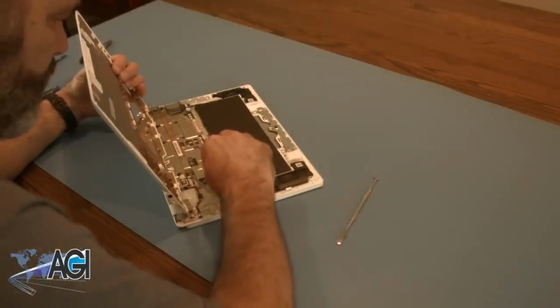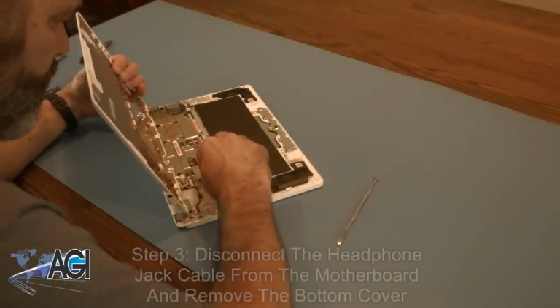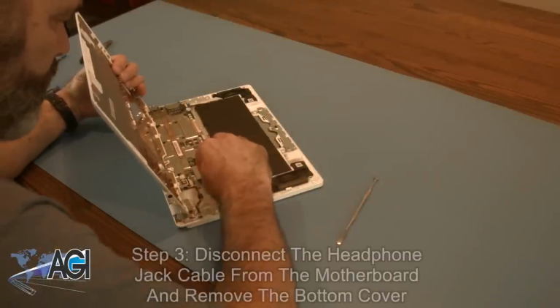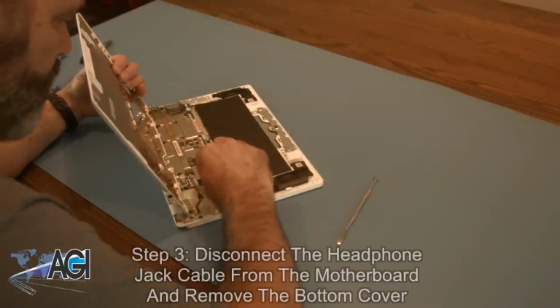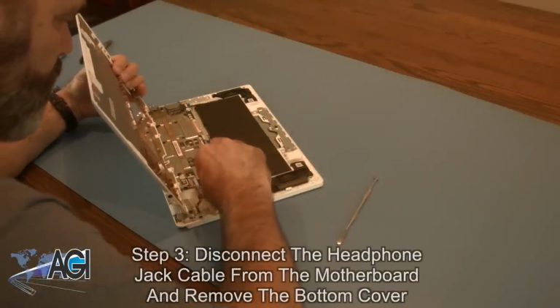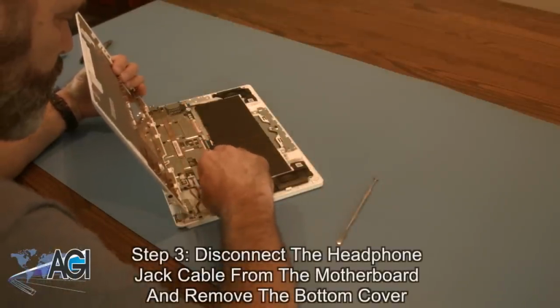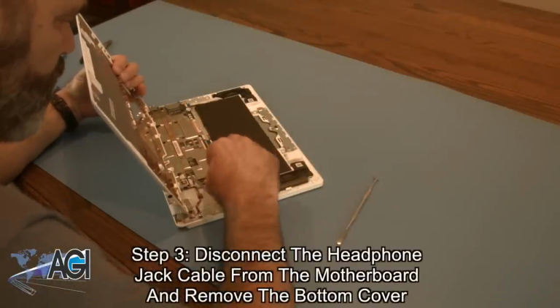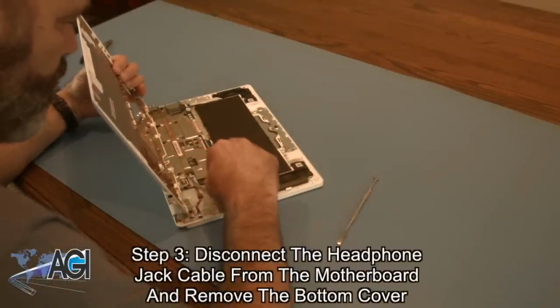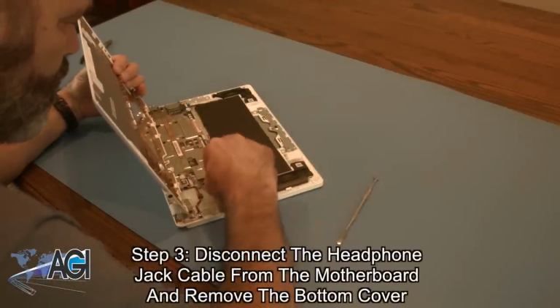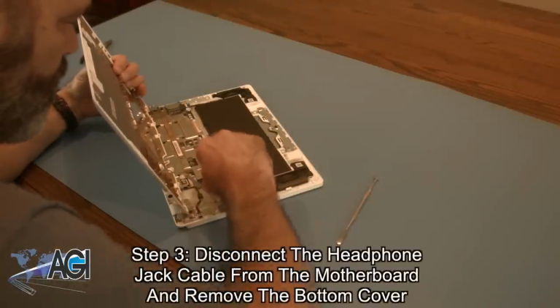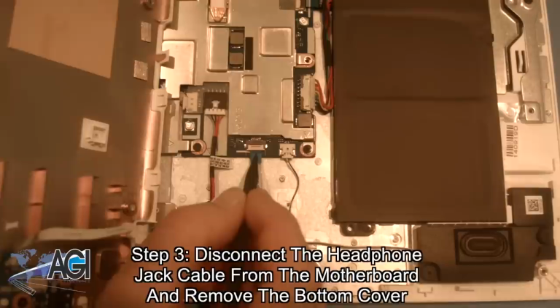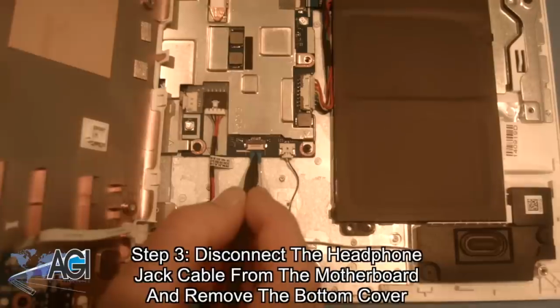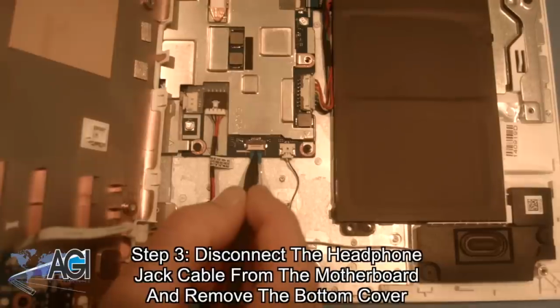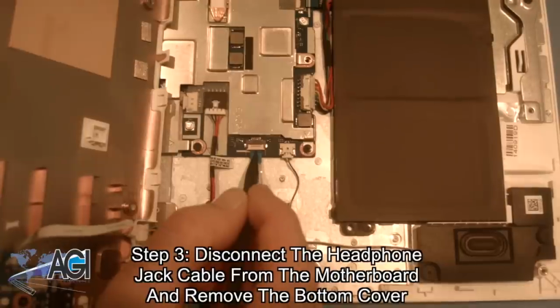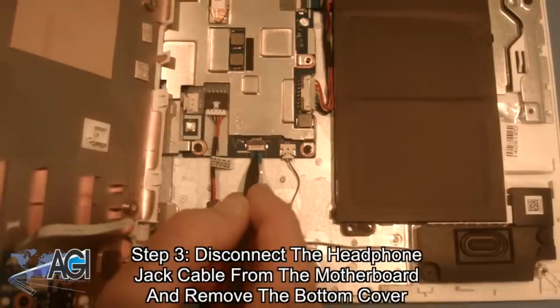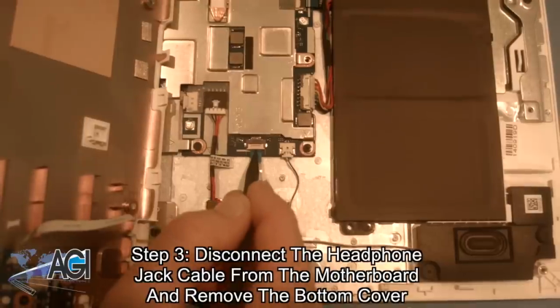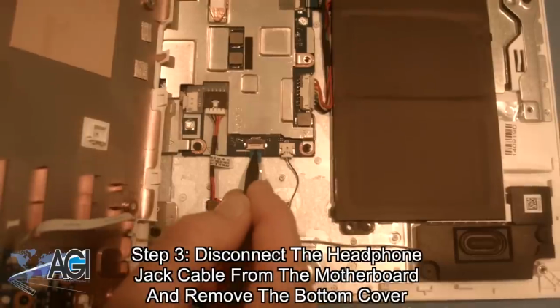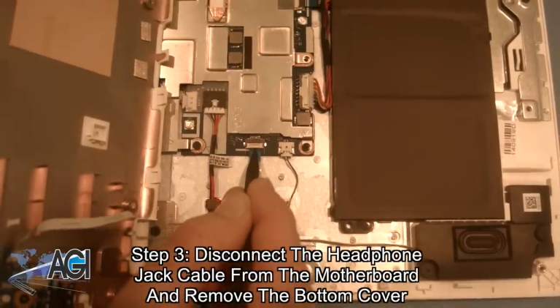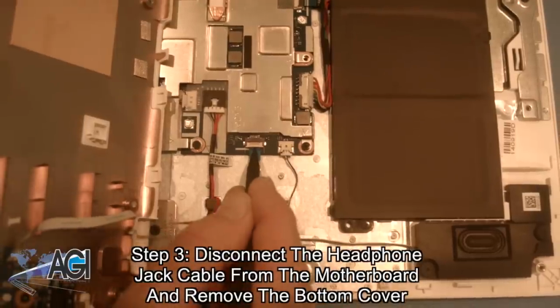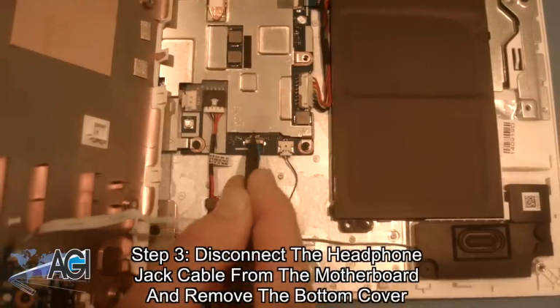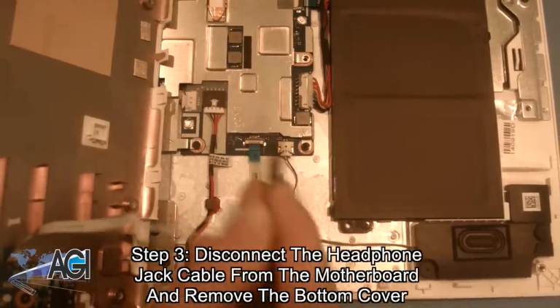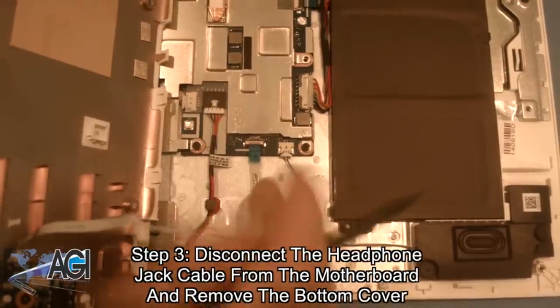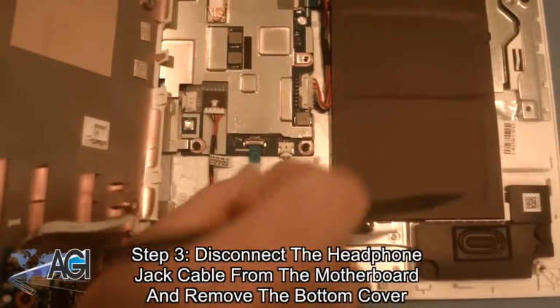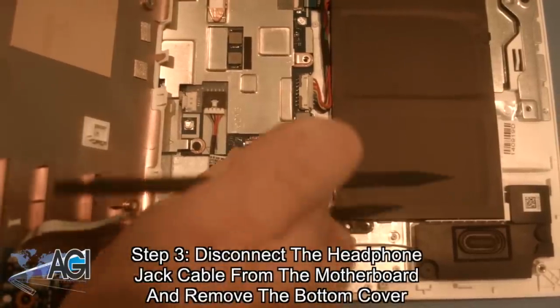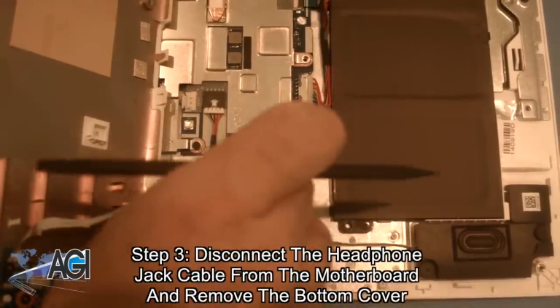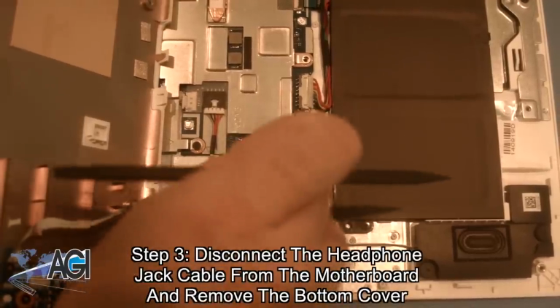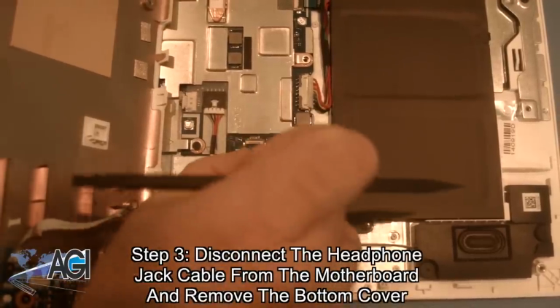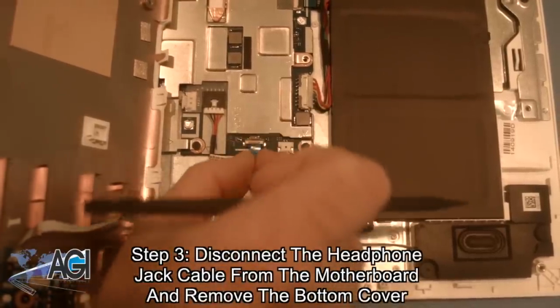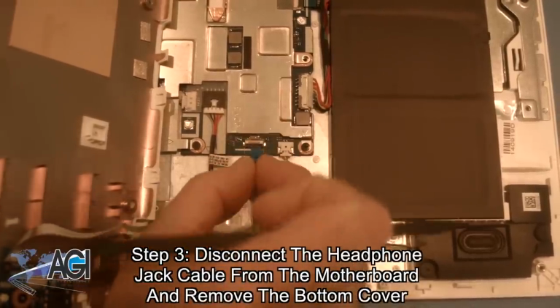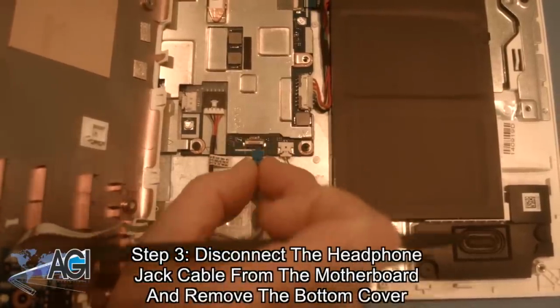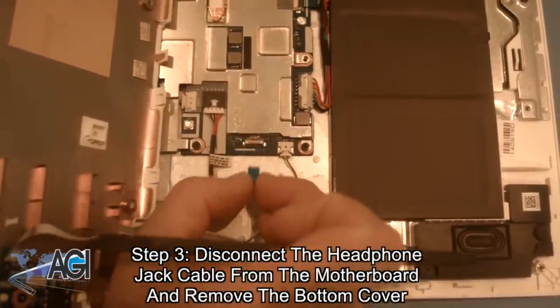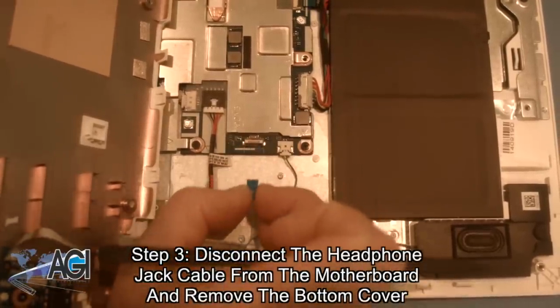Next, you will disconnect the headphone jack cable from the motherboard and remove the bottom cover.